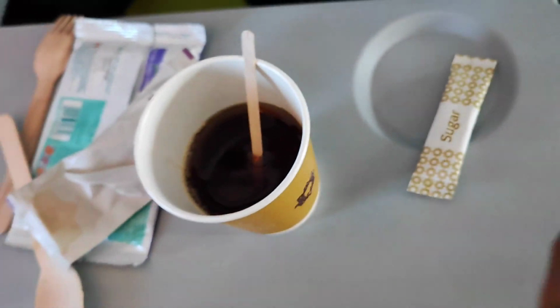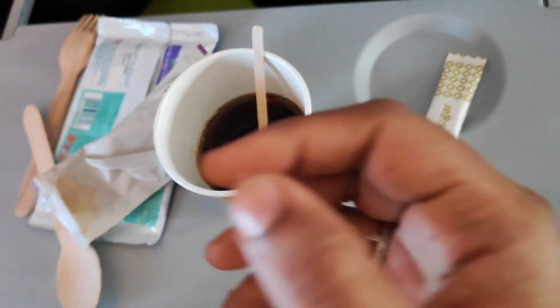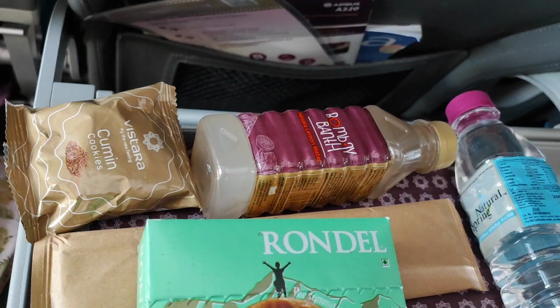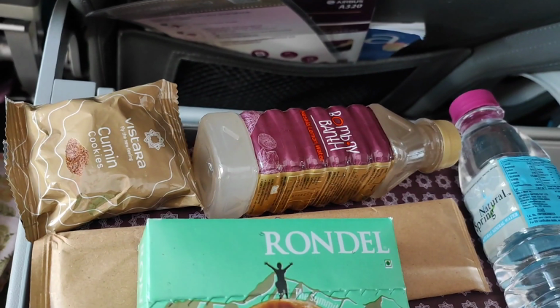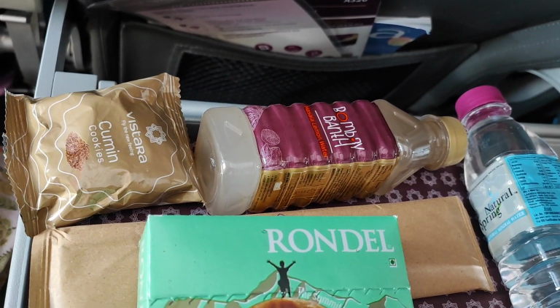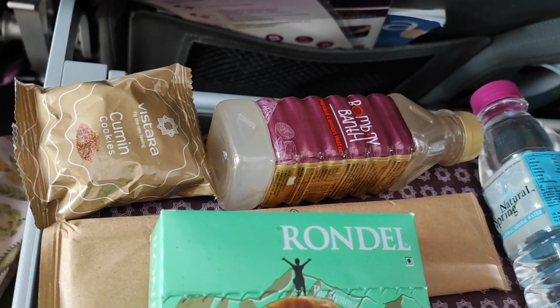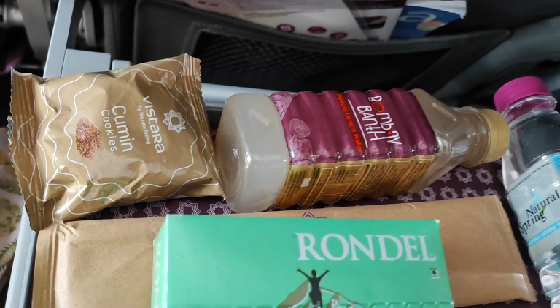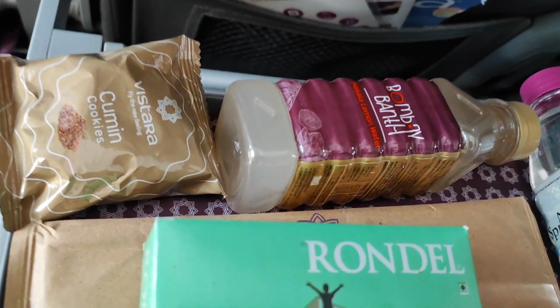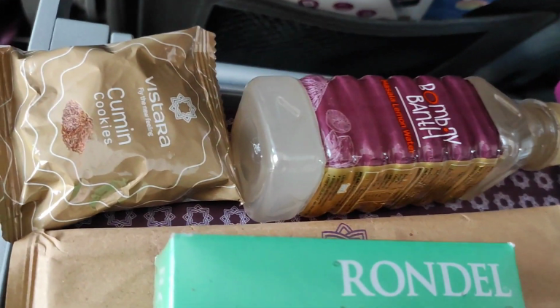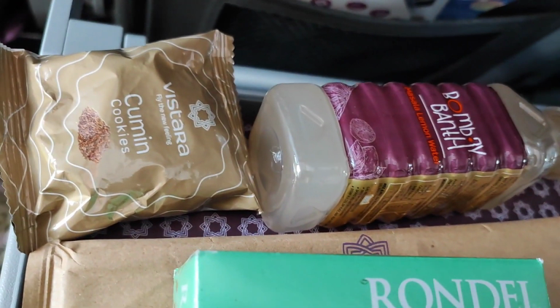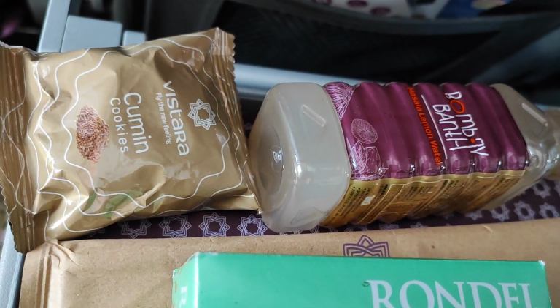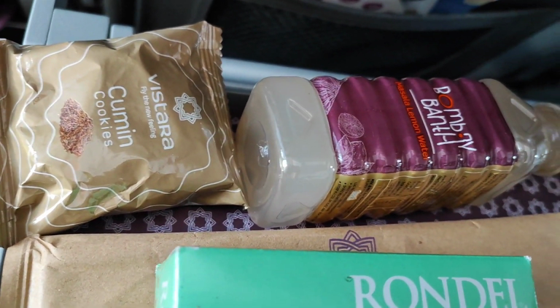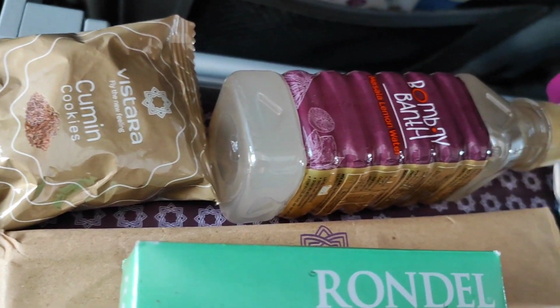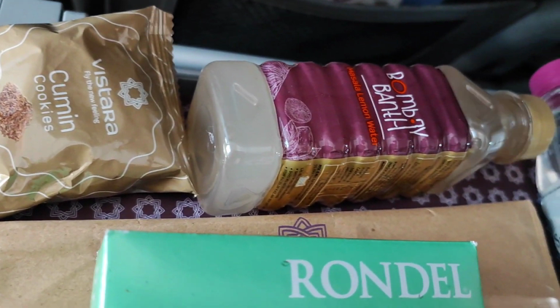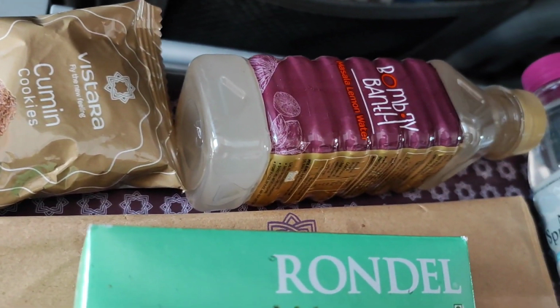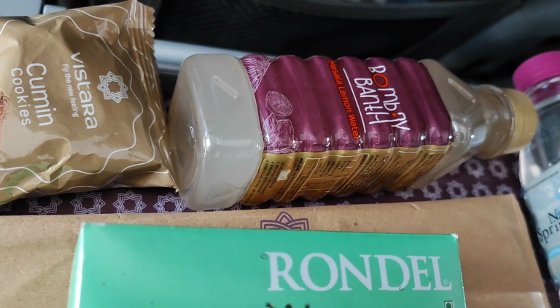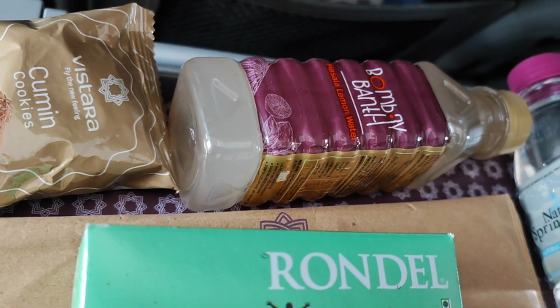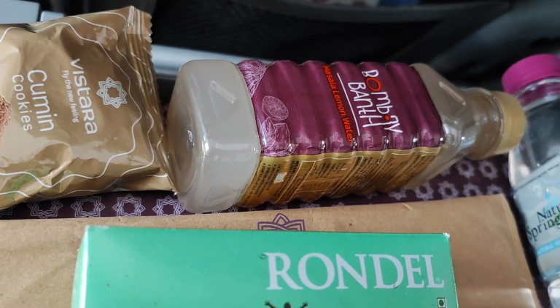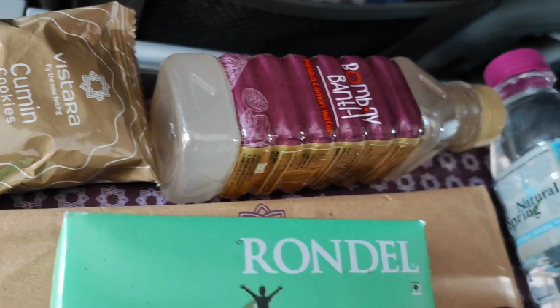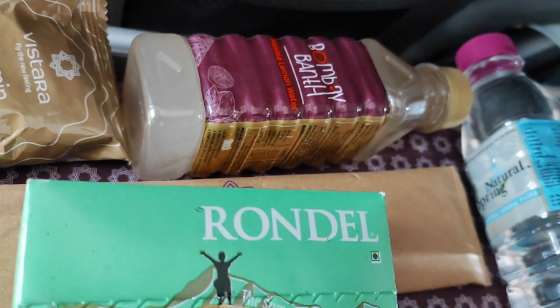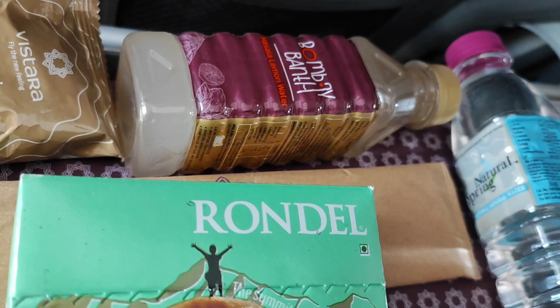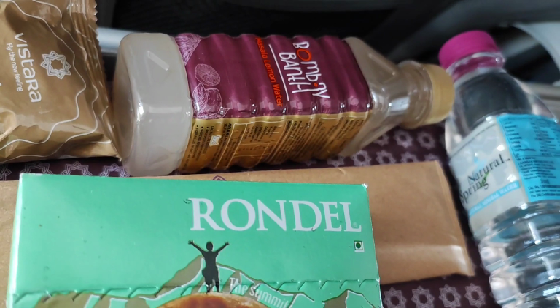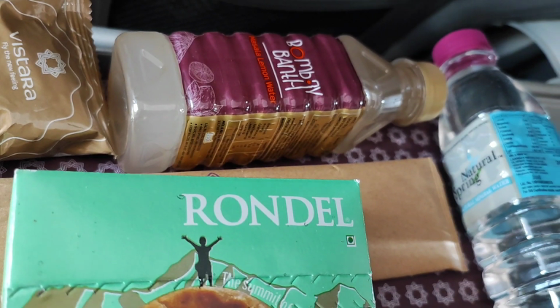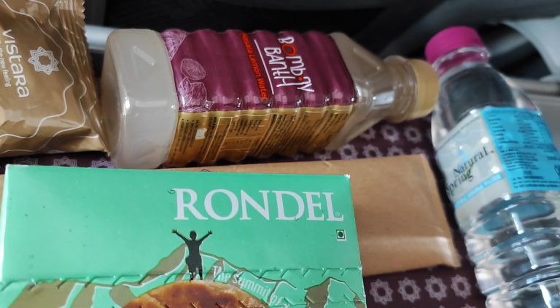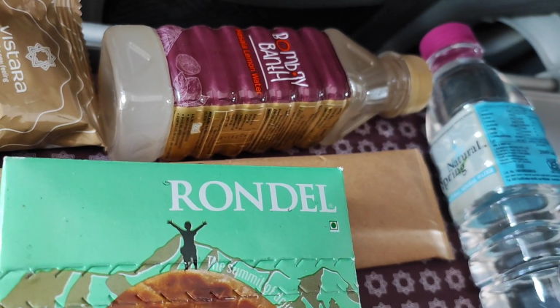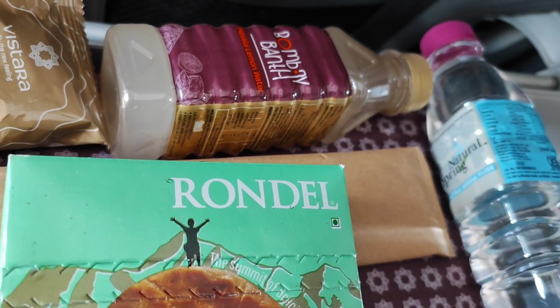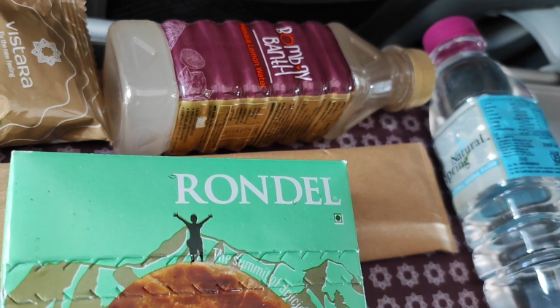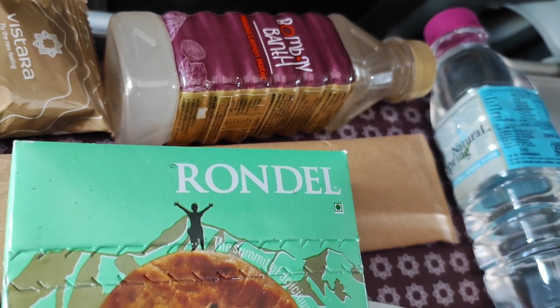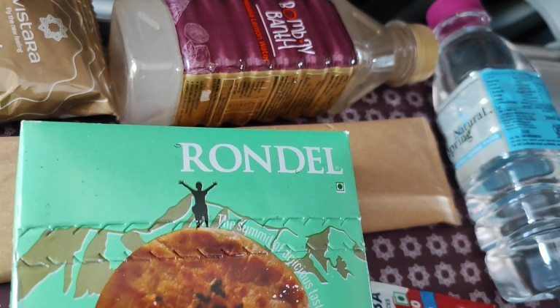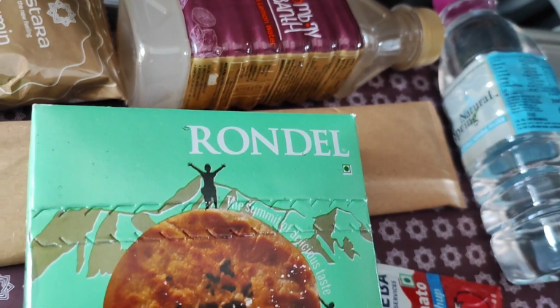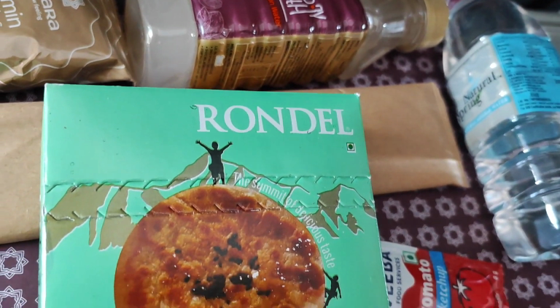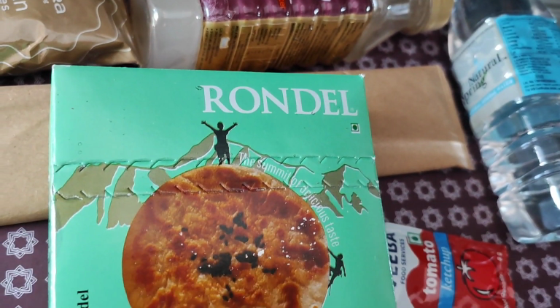On a one and a half hour flight, after a snack, you can have a veggie in the pan with a spicy sauce.